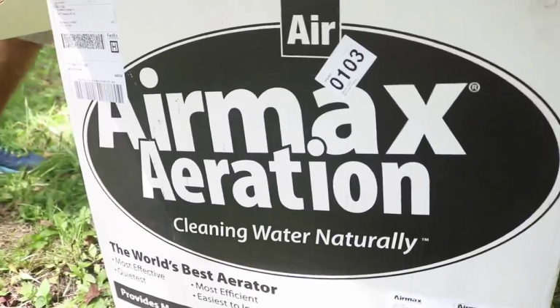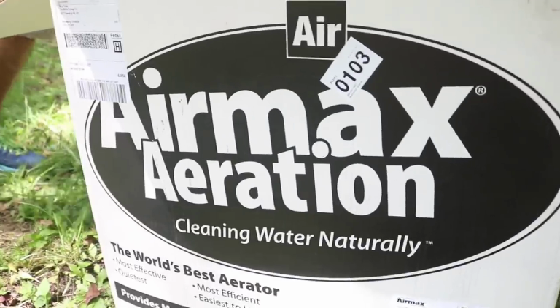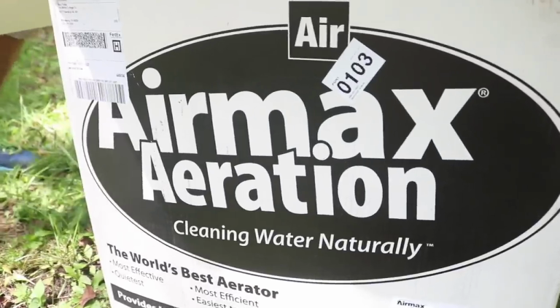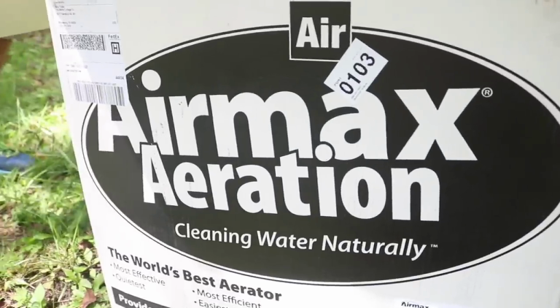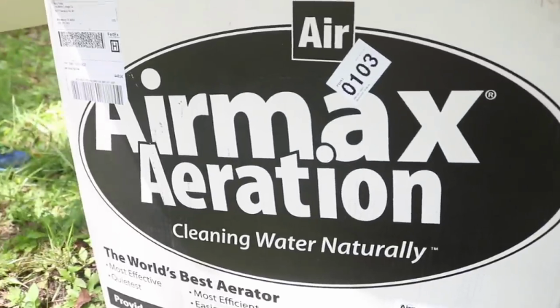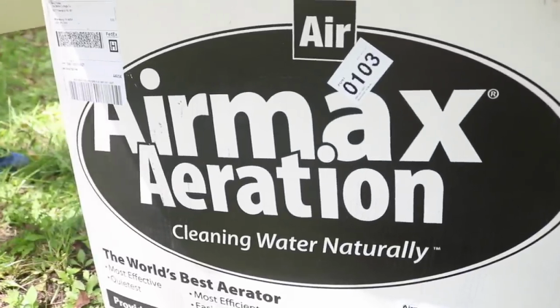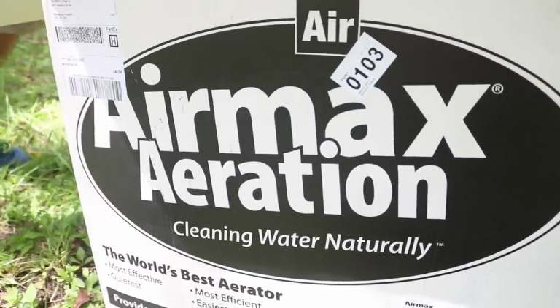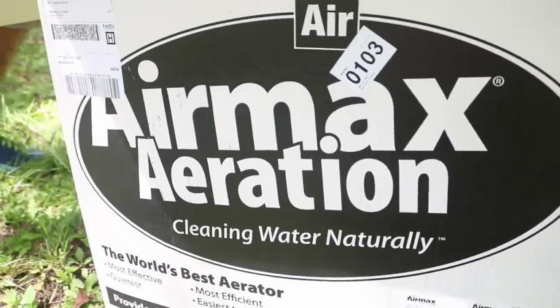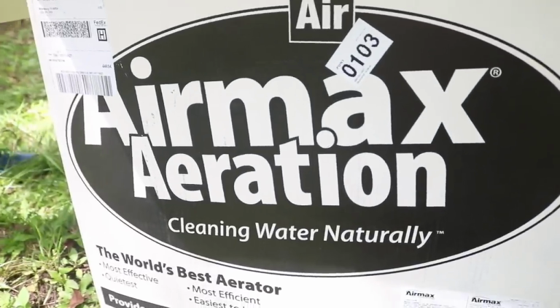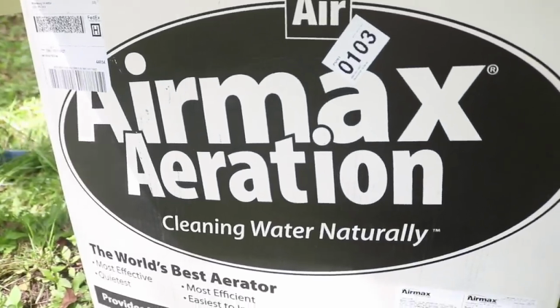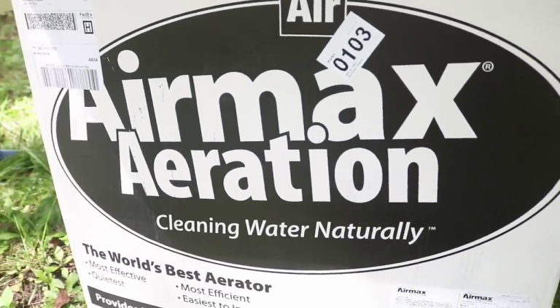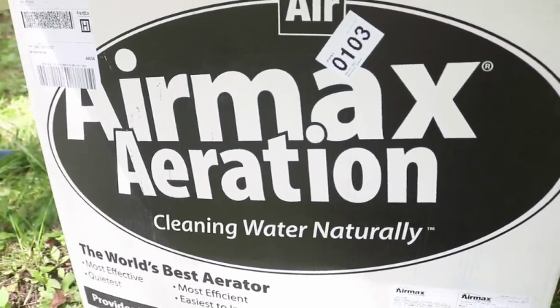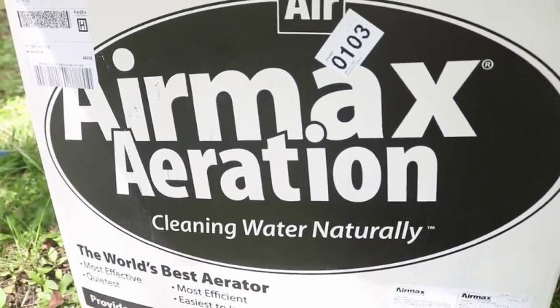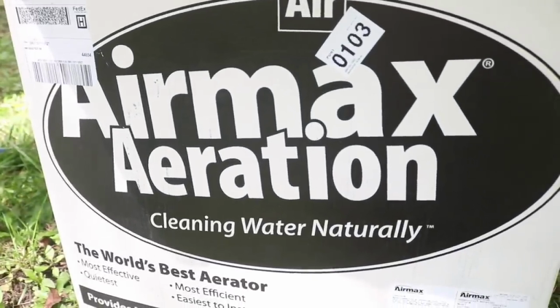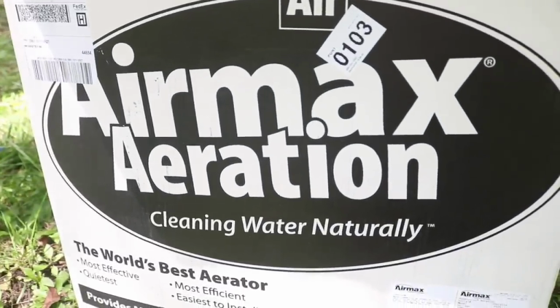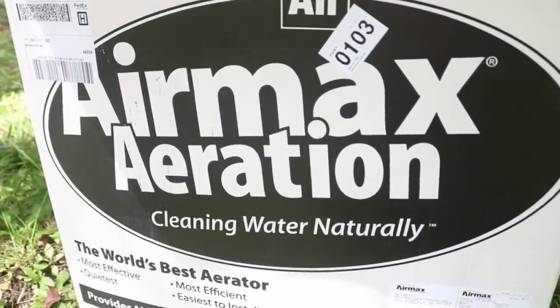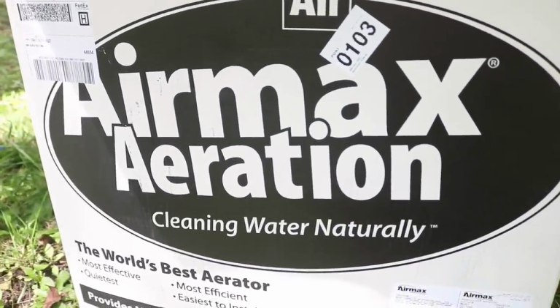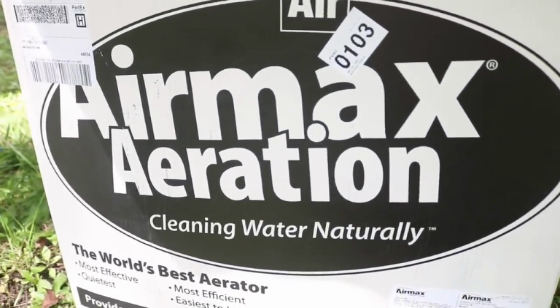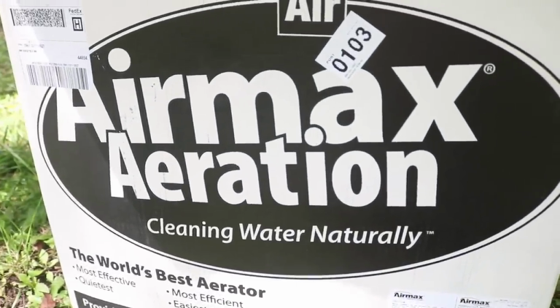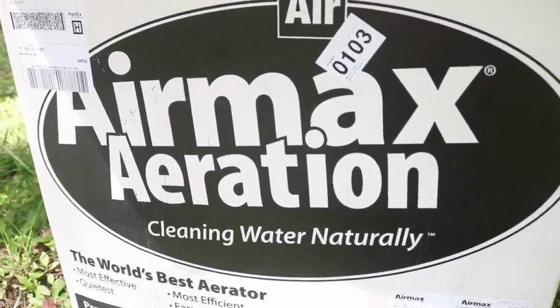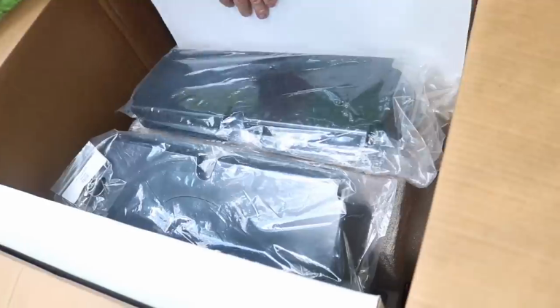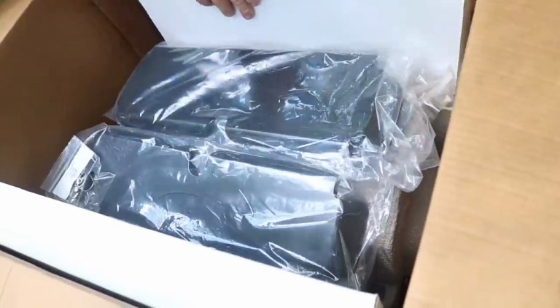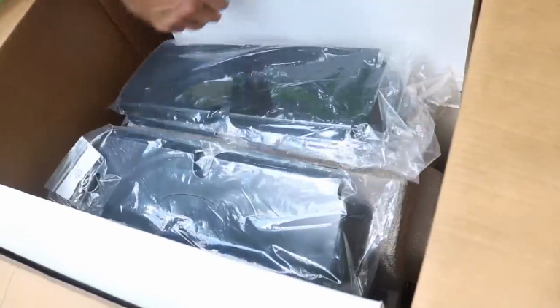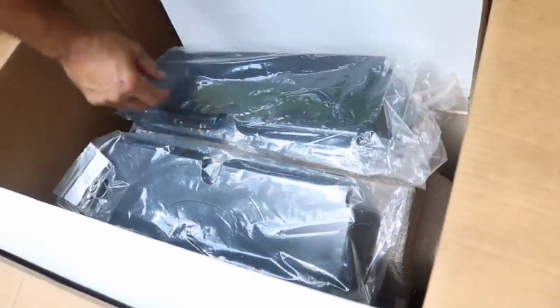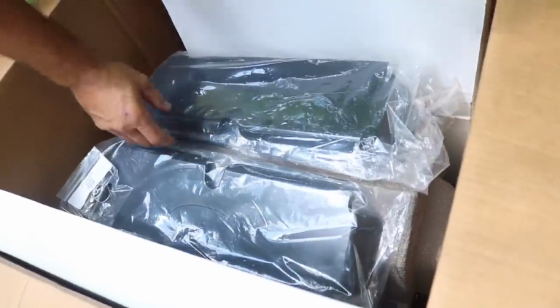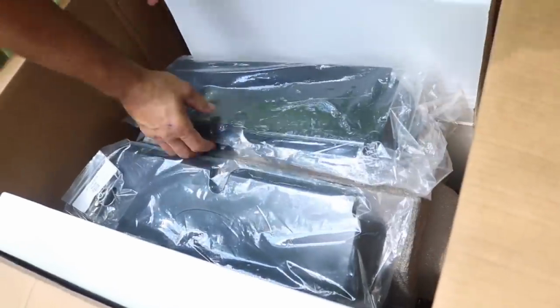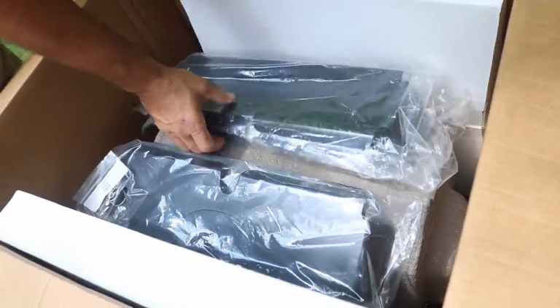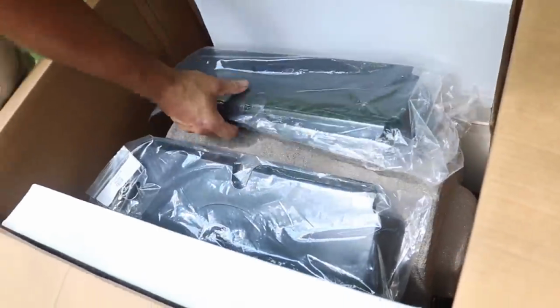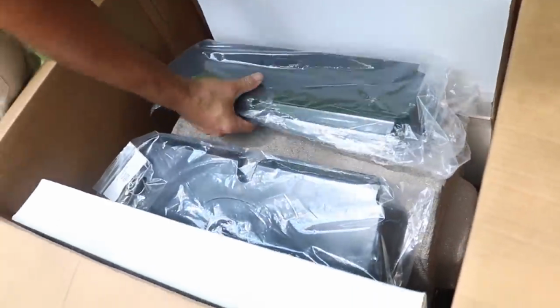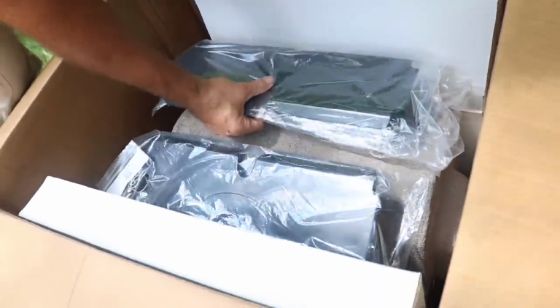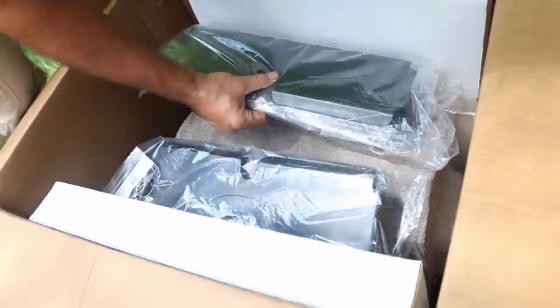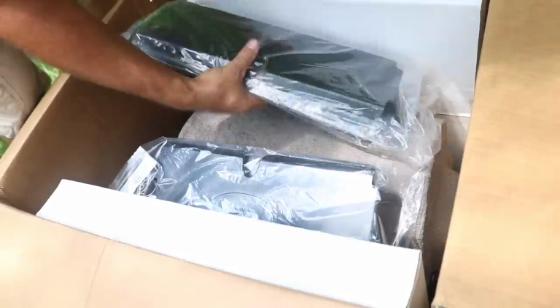So here is the aerator all nicely packed into this box. First, we removed everything.